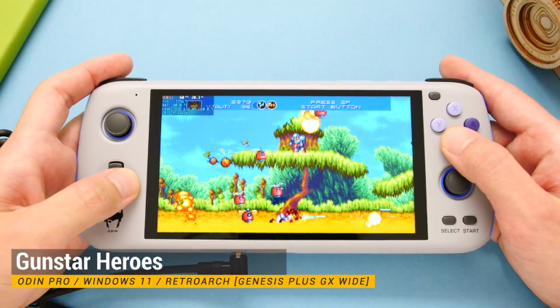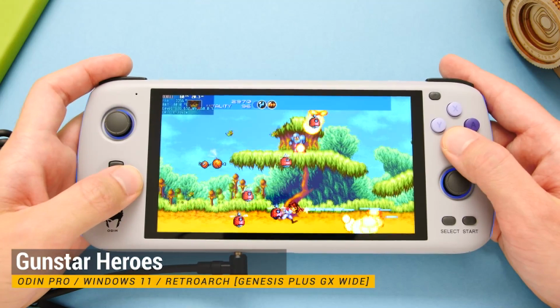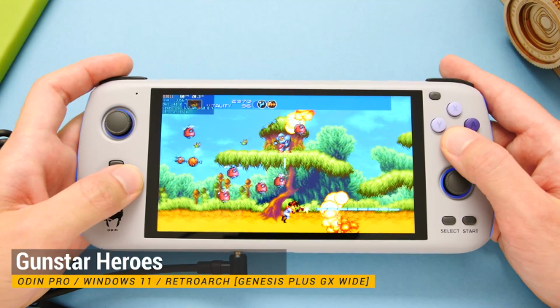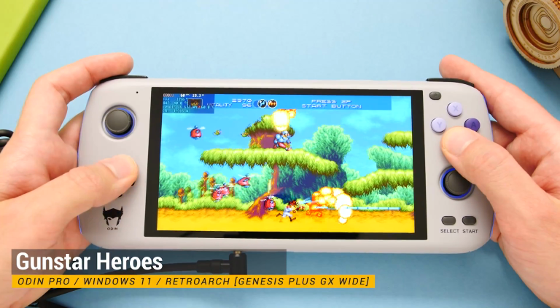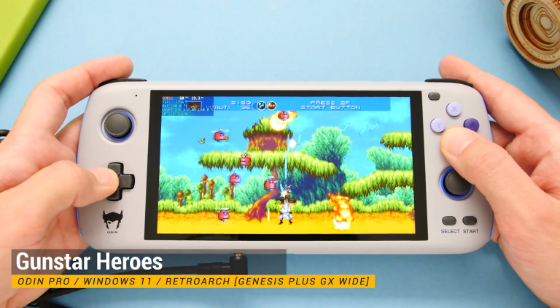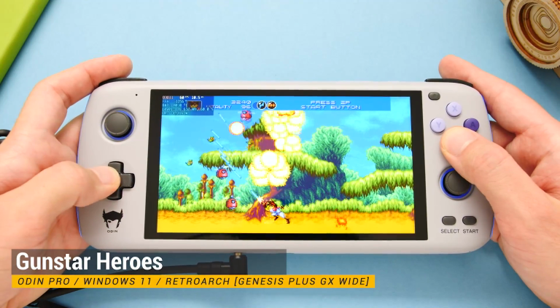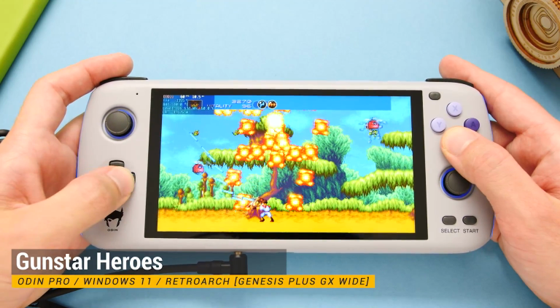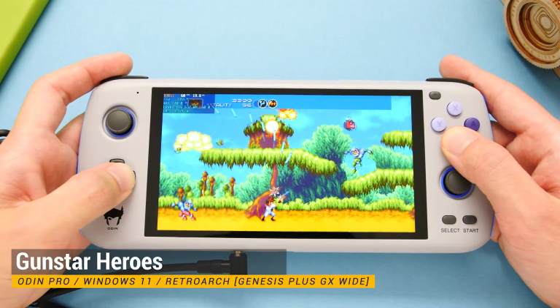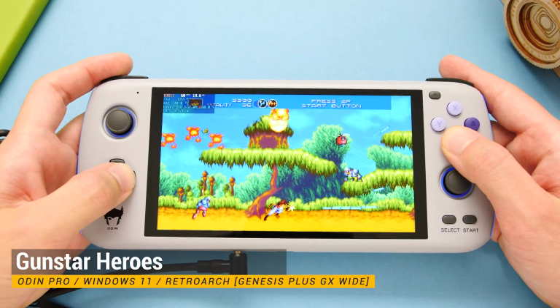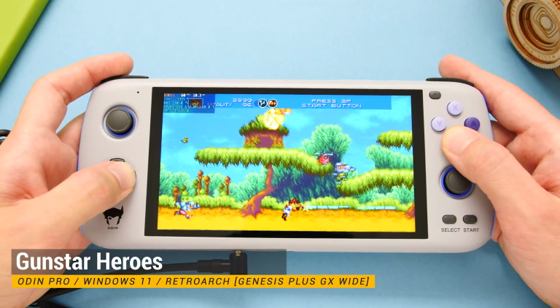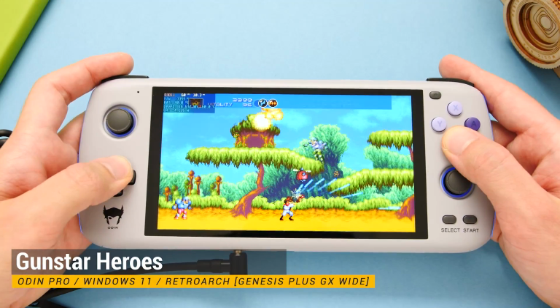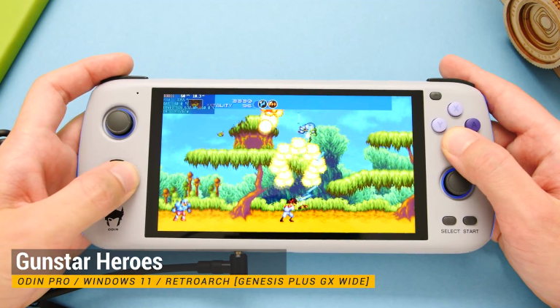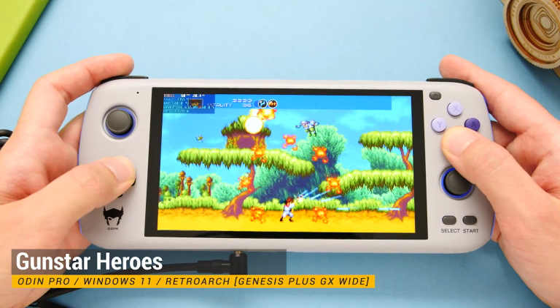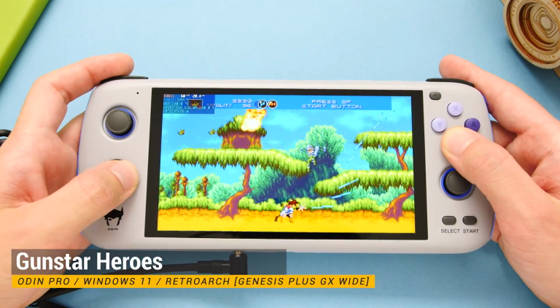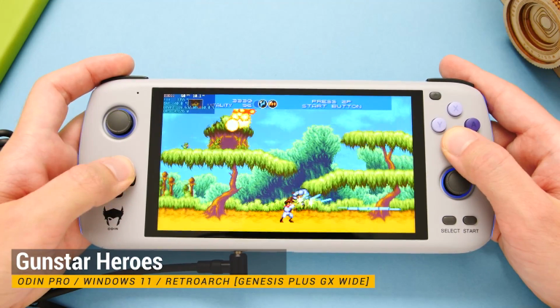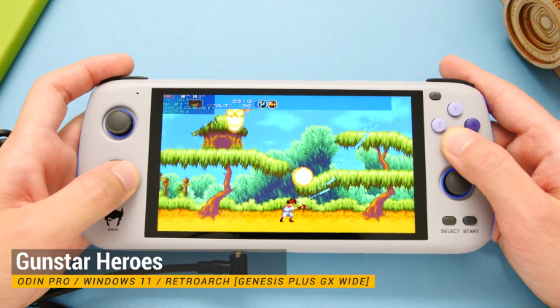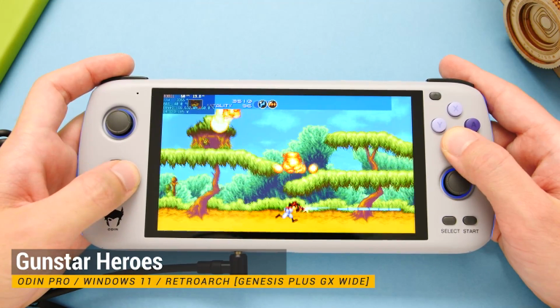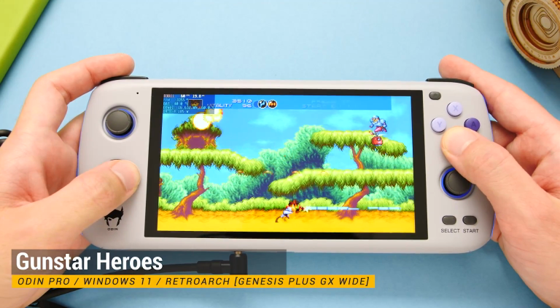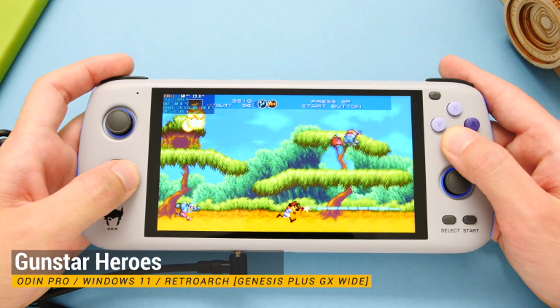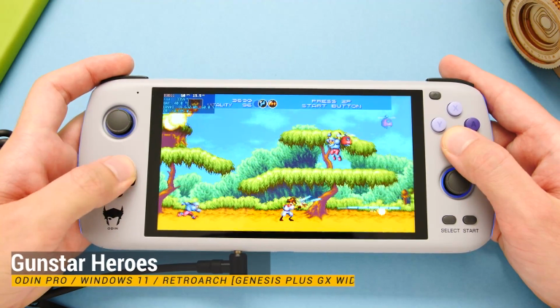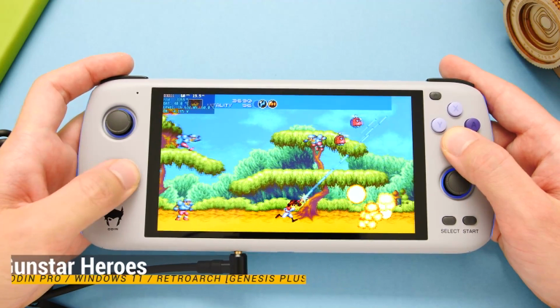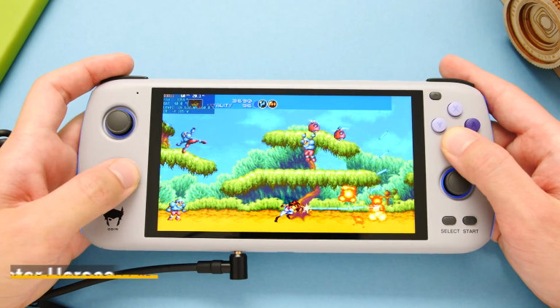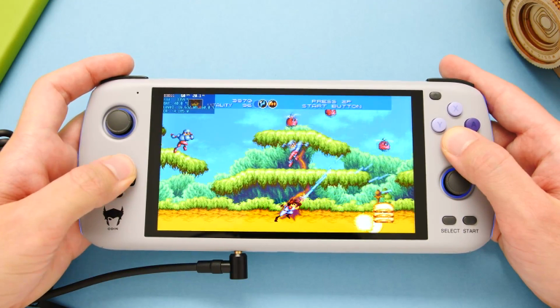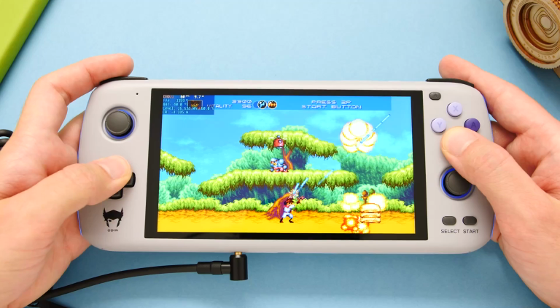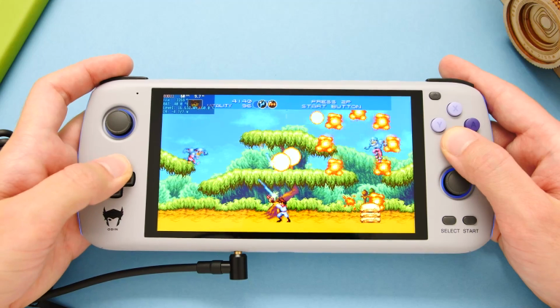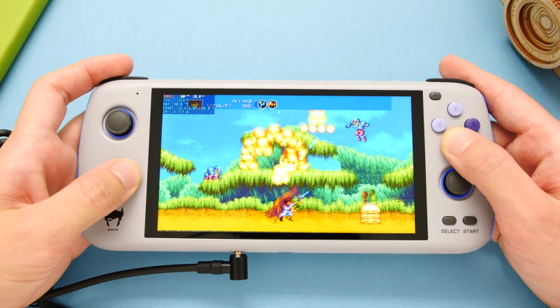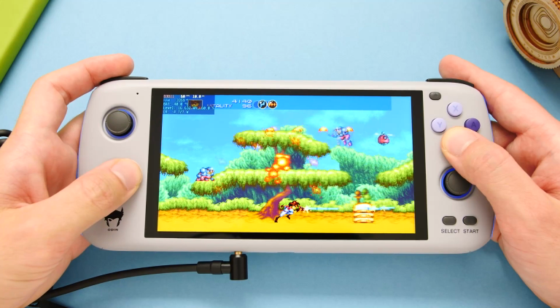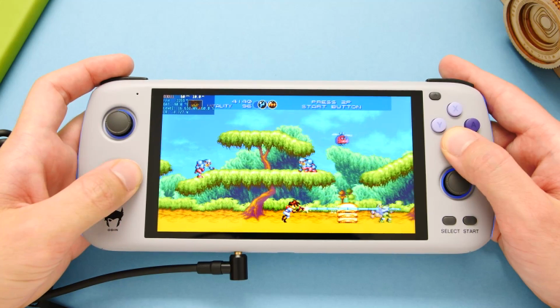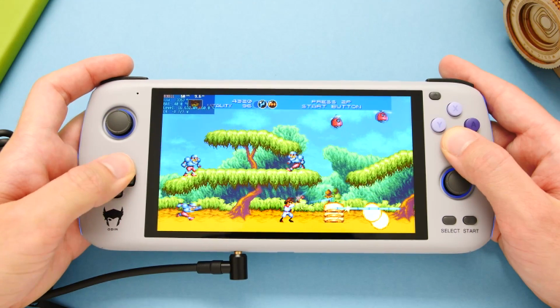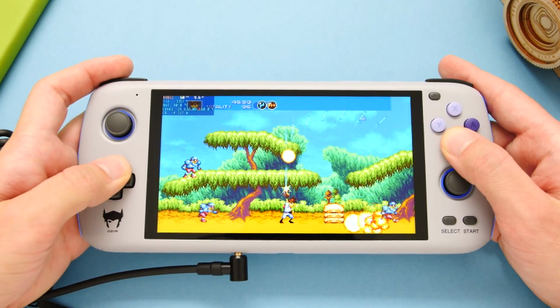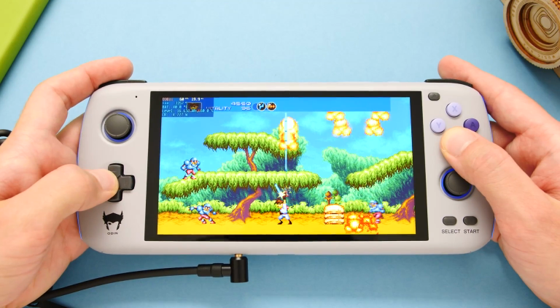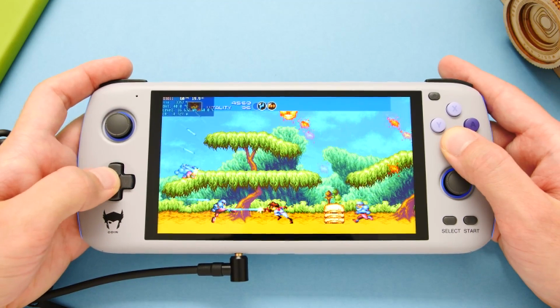For these older systems like CPS3, SNES, Genesis, and GBA, I didn't notice any big issues.